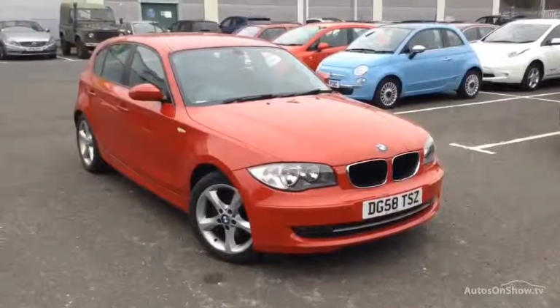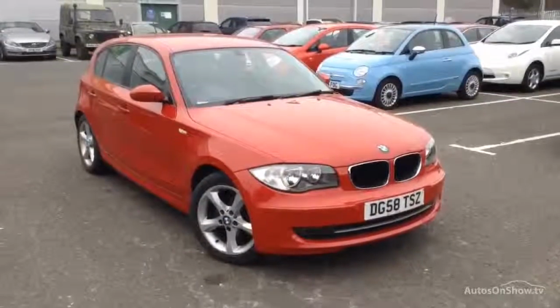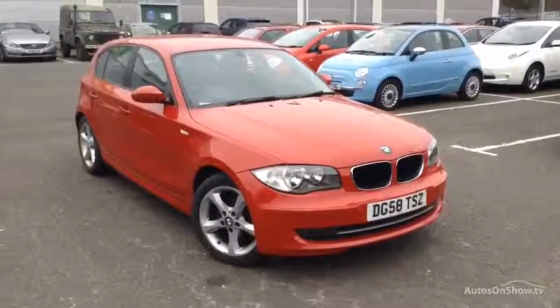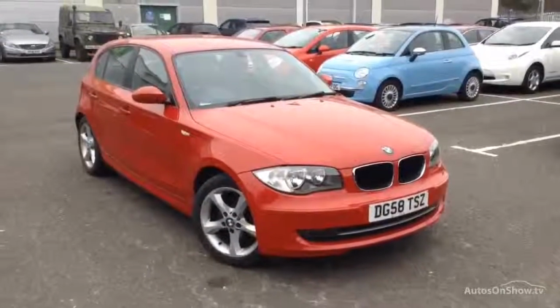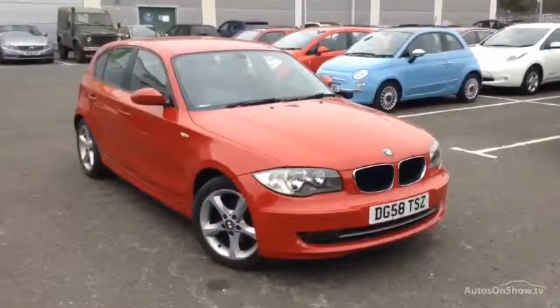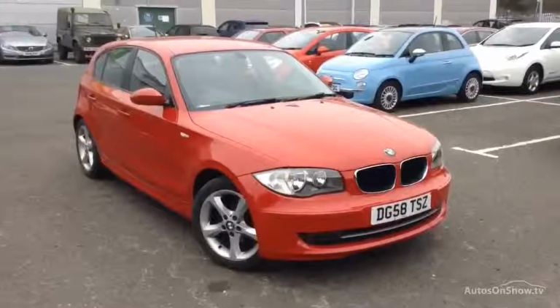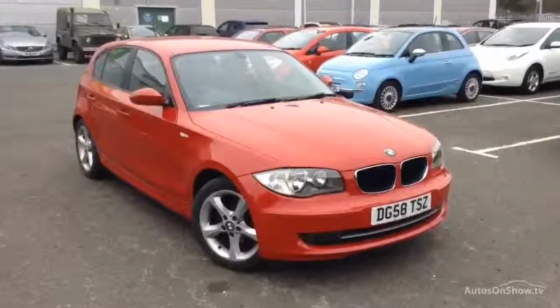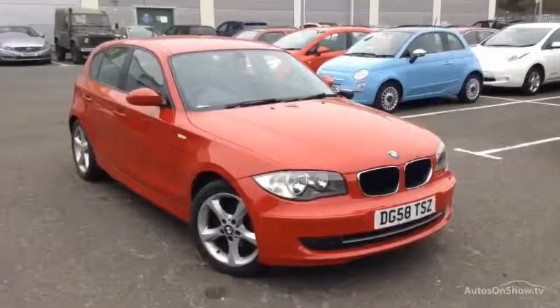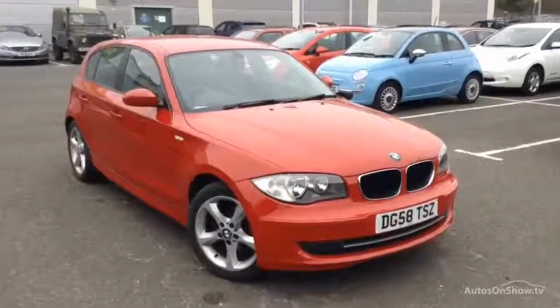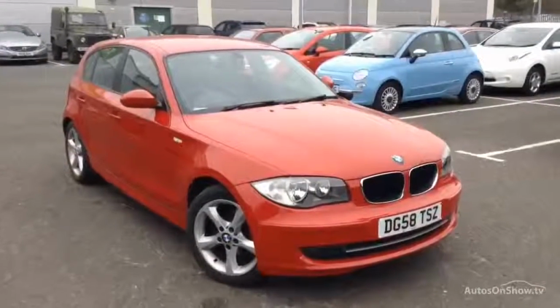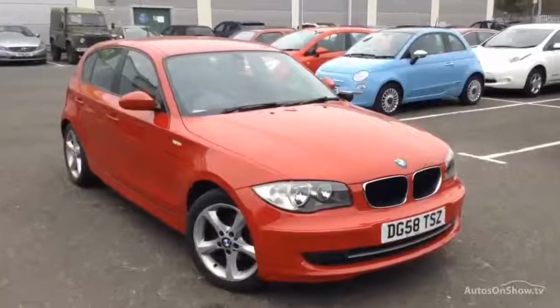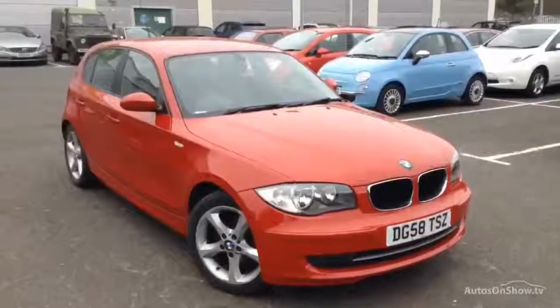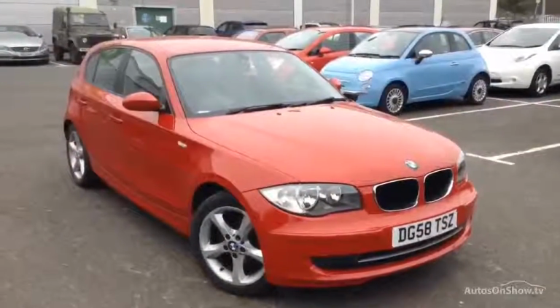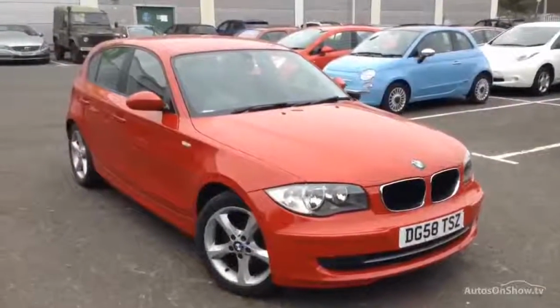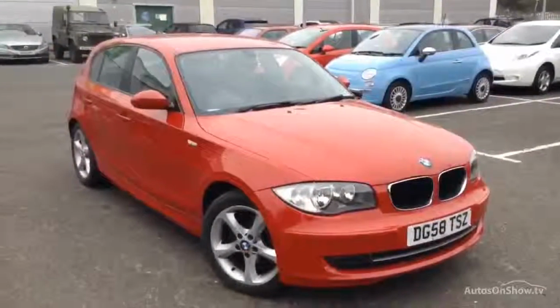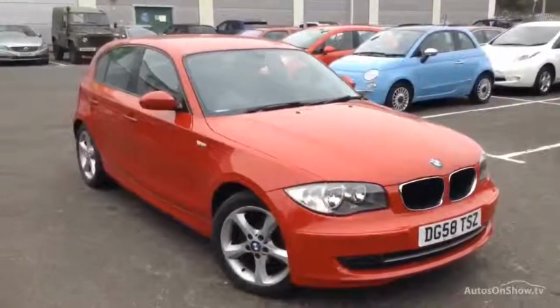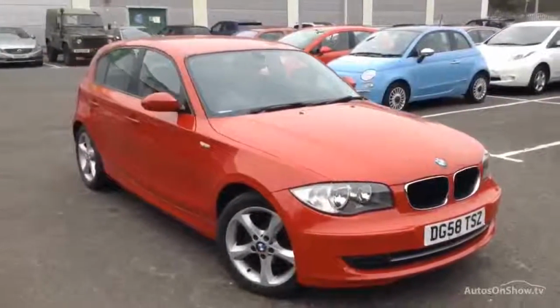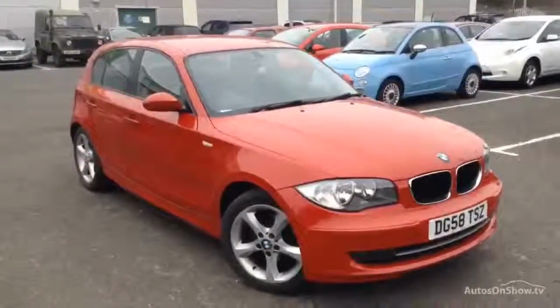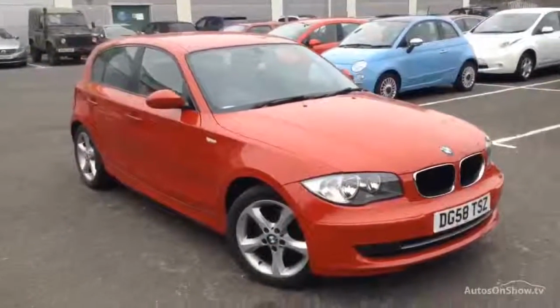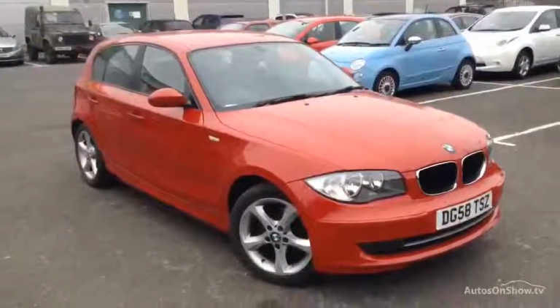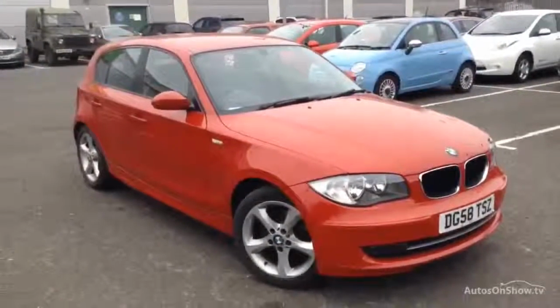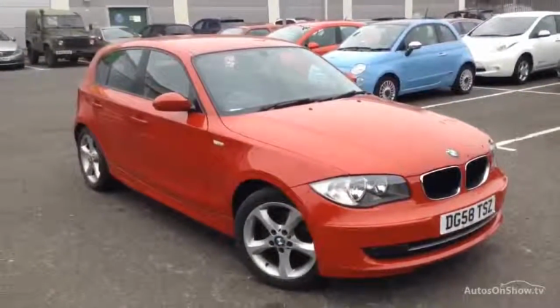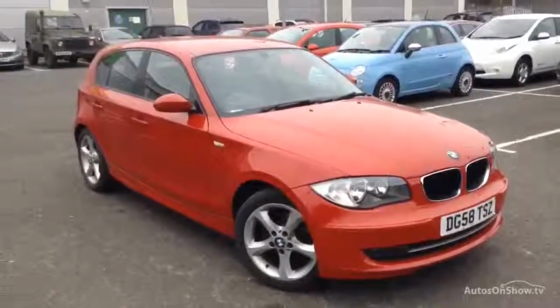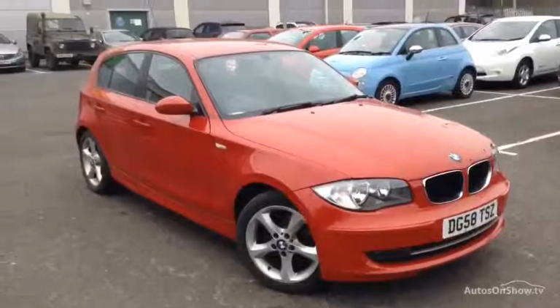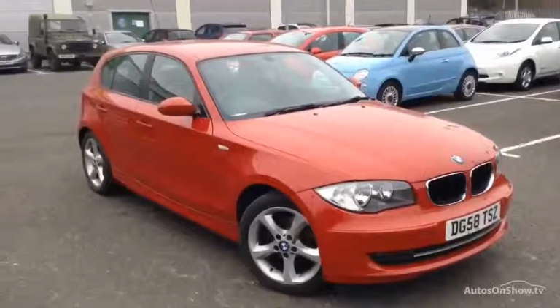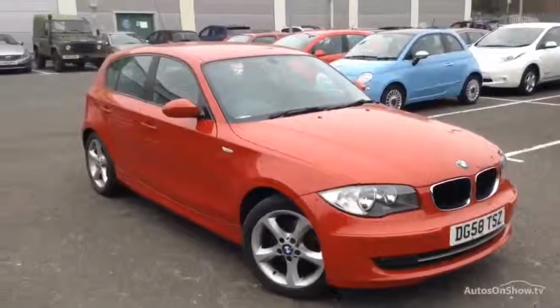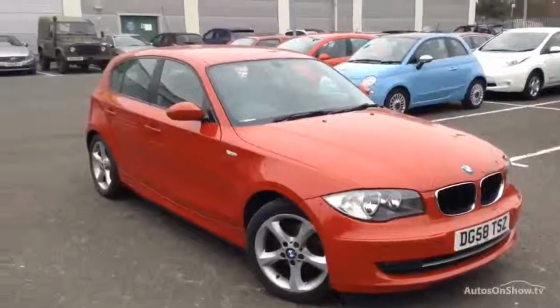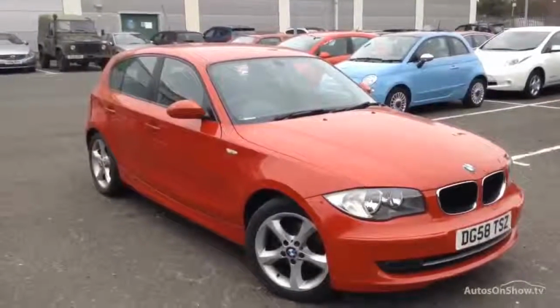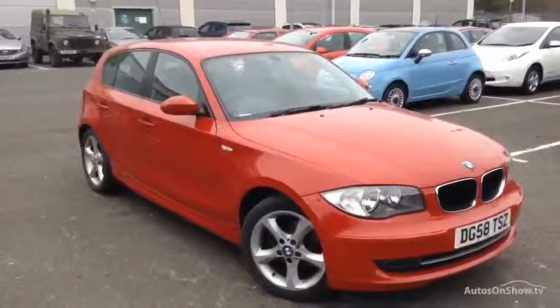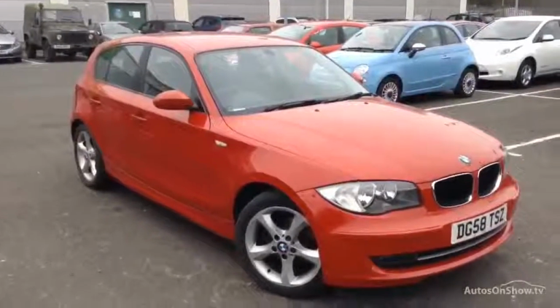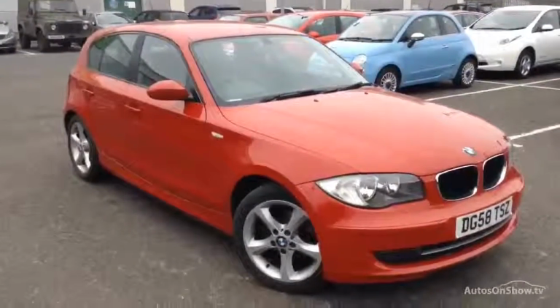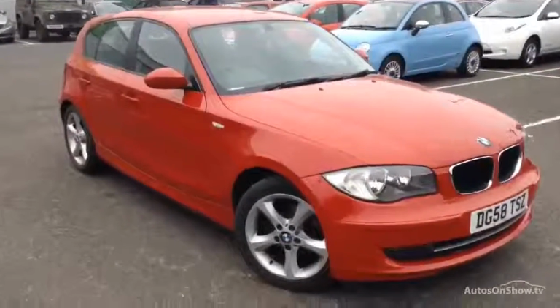Here we have a 2008 BMW 118D Sport 5-door hatchback in red.